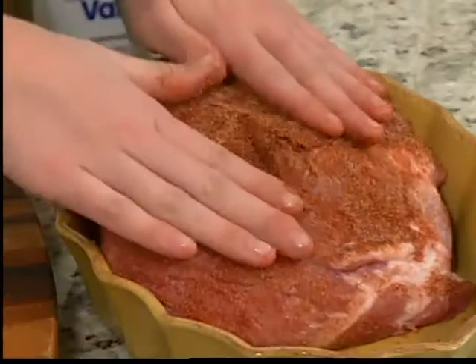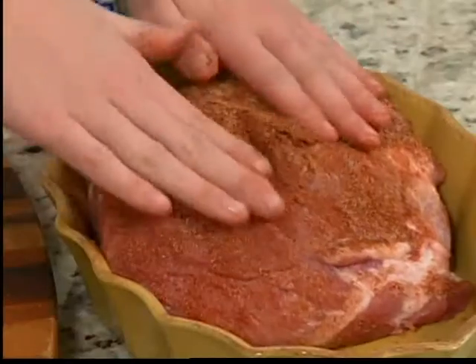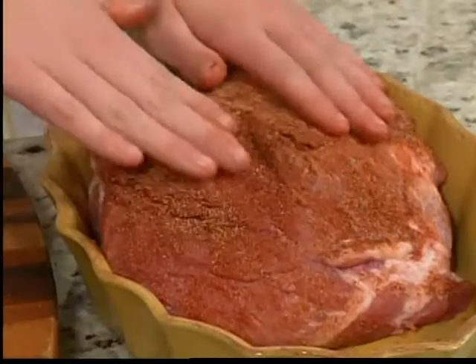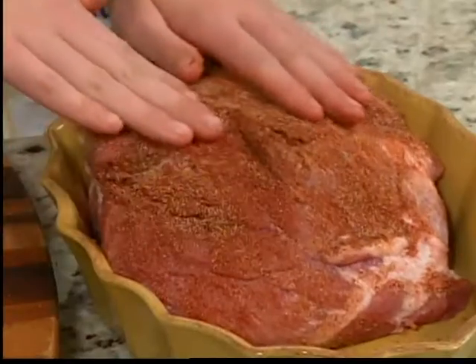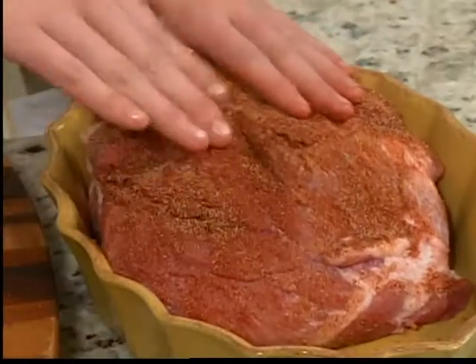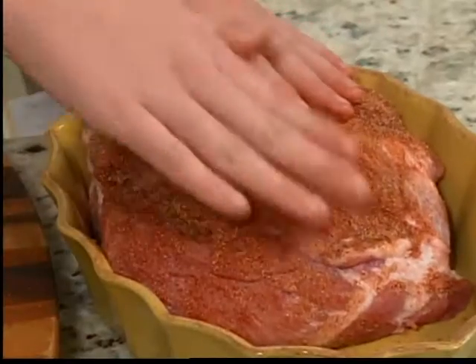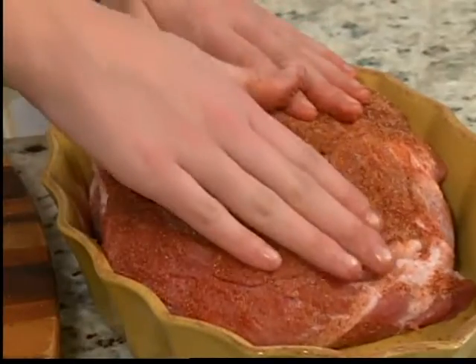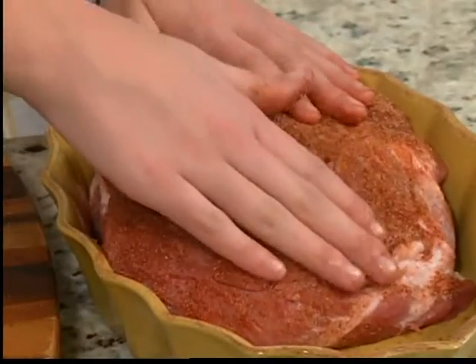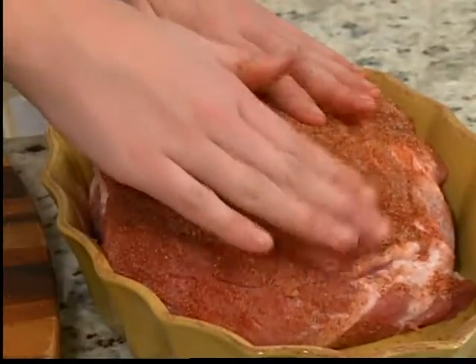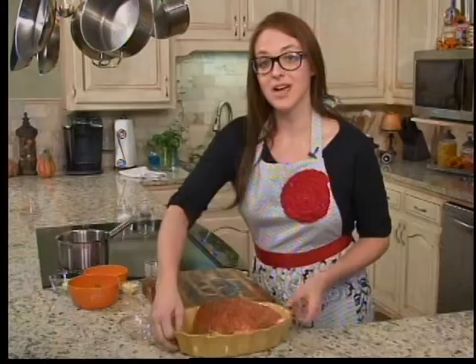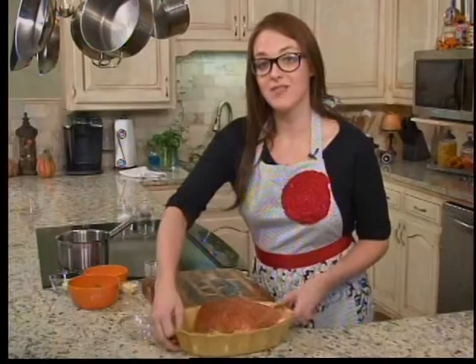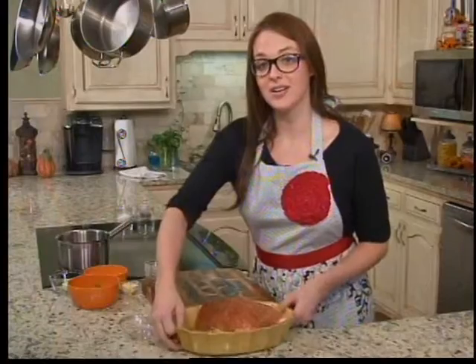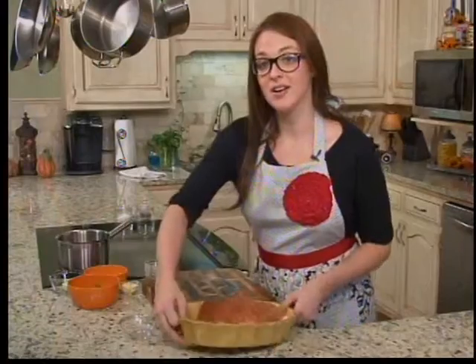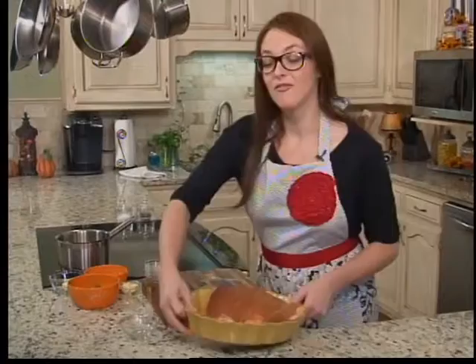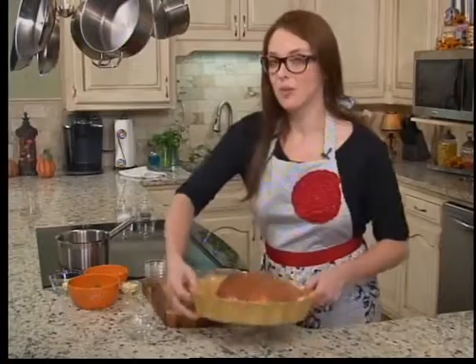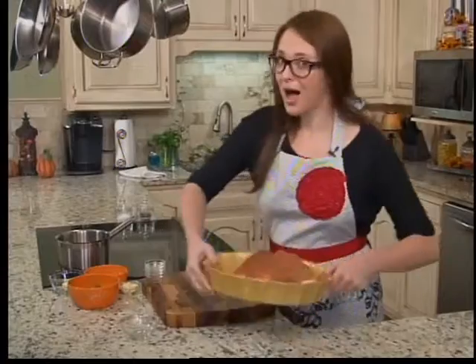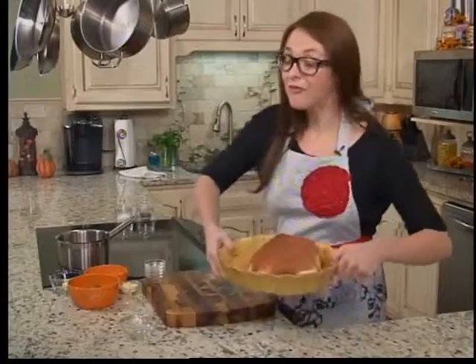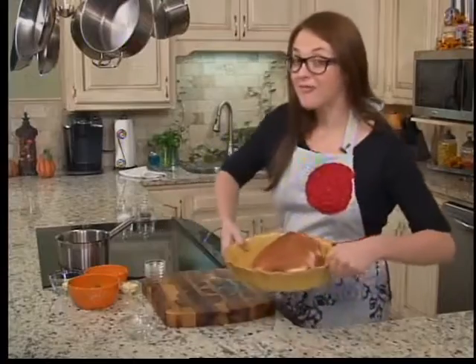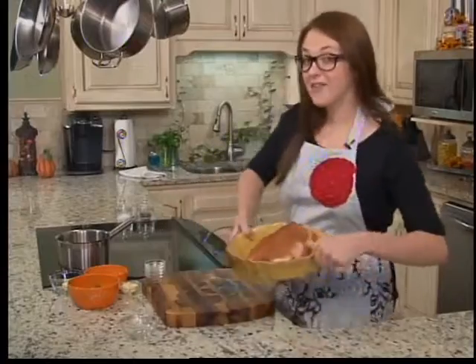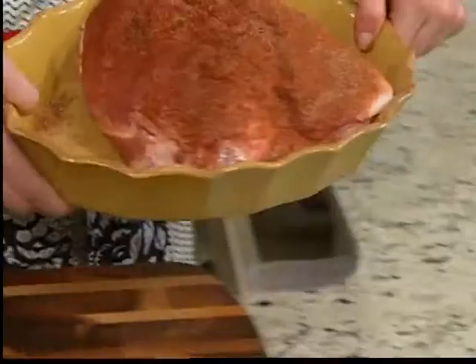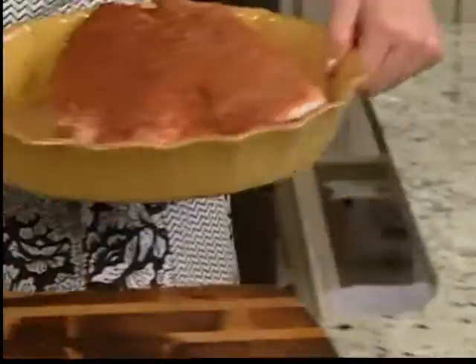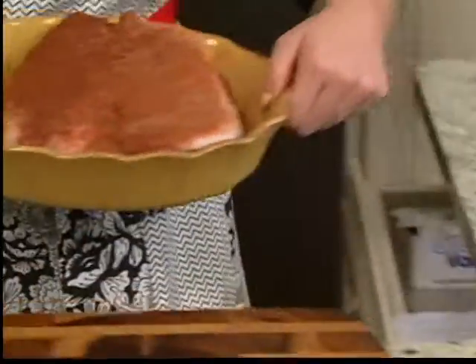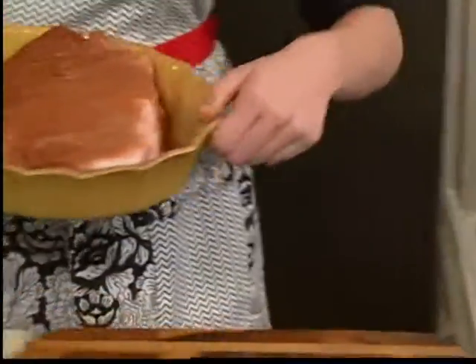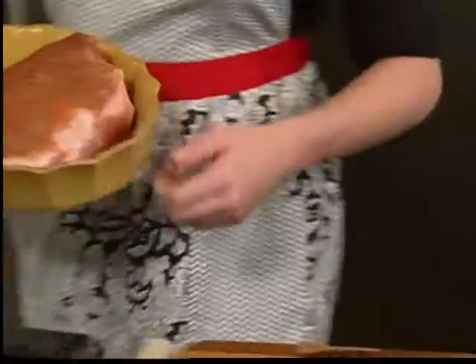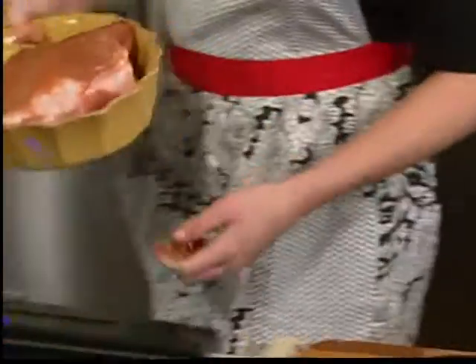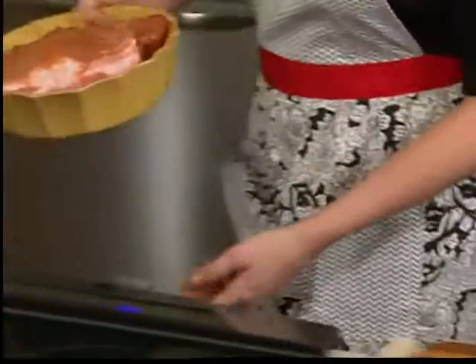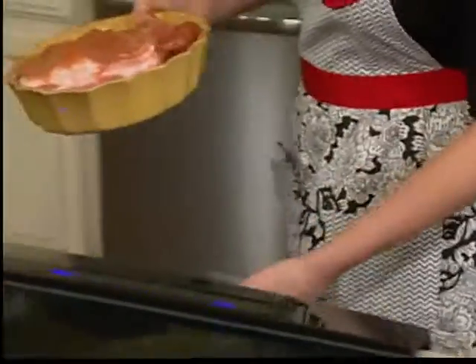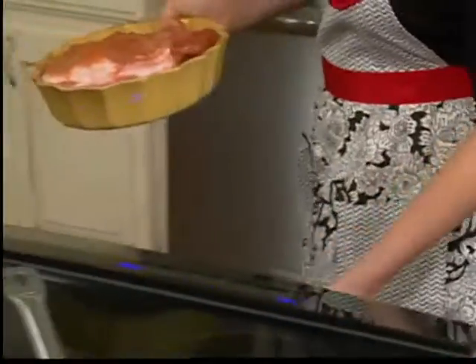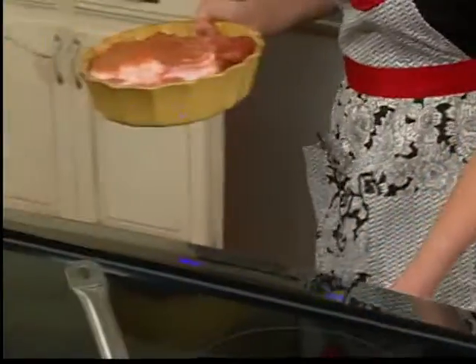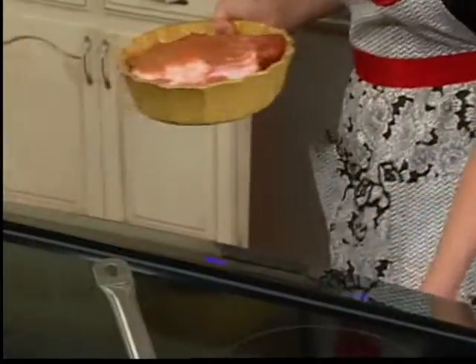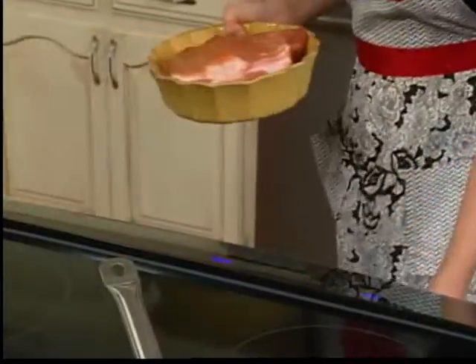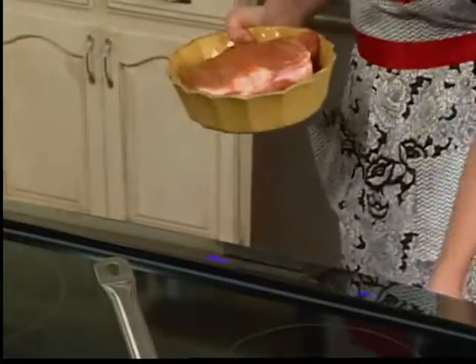This looks ready to go. We're going to put it in our 300-degree oven for about five hours. You can also do this in a crock pot on high.